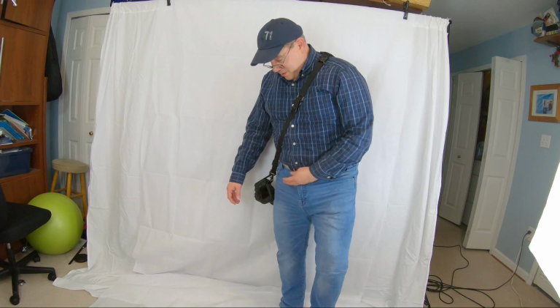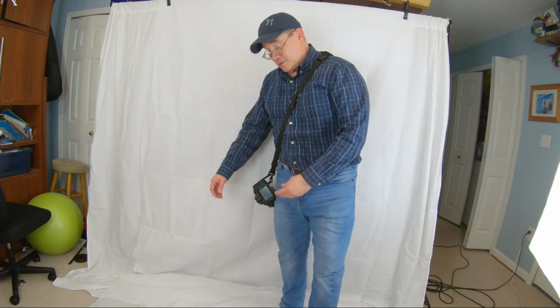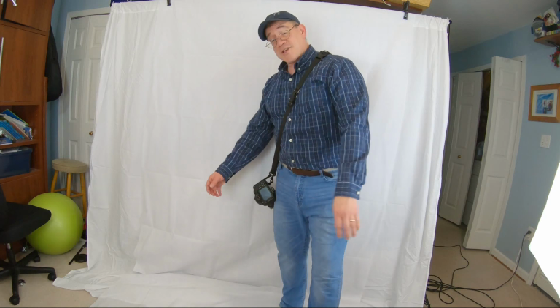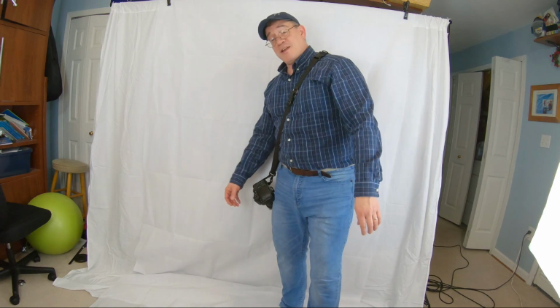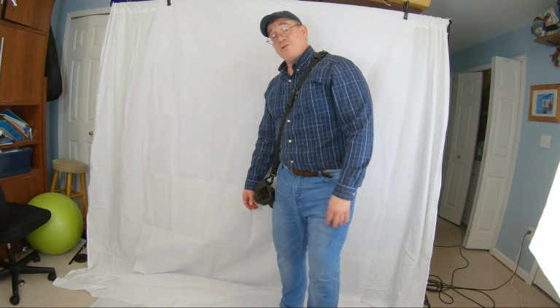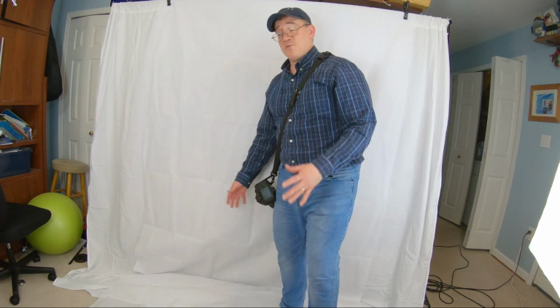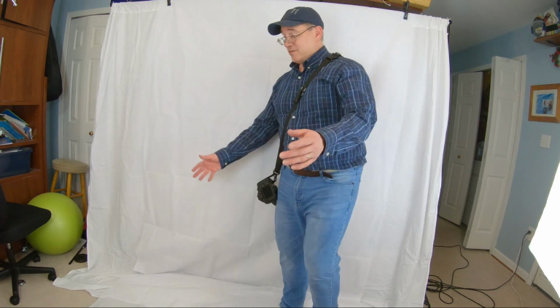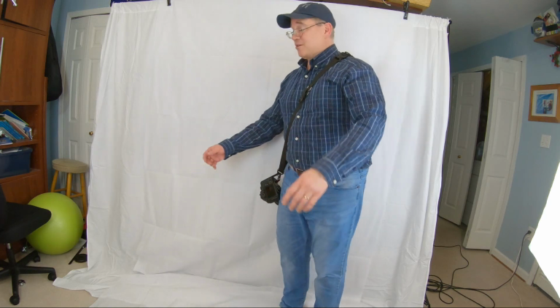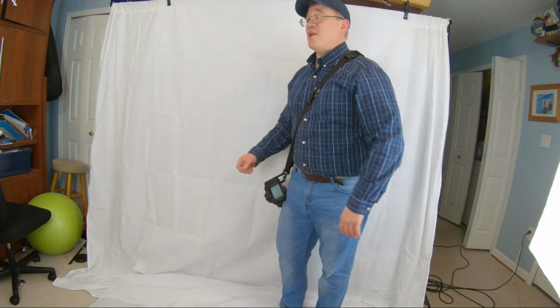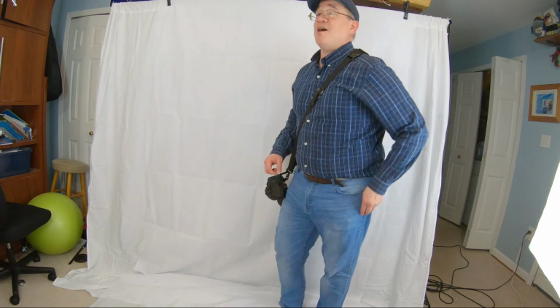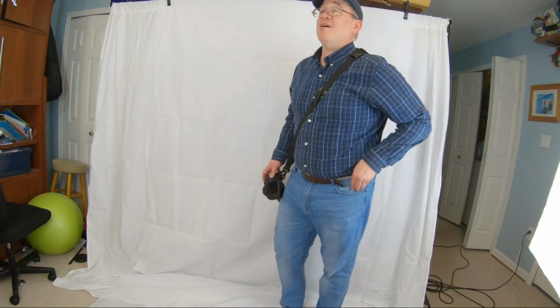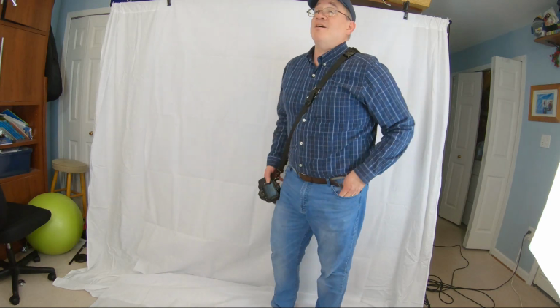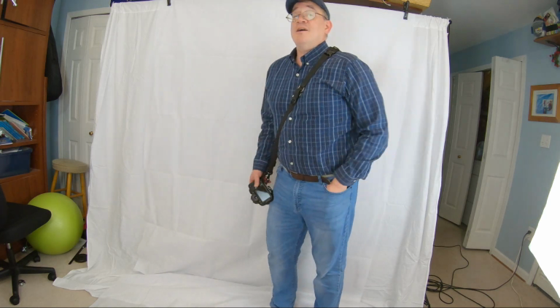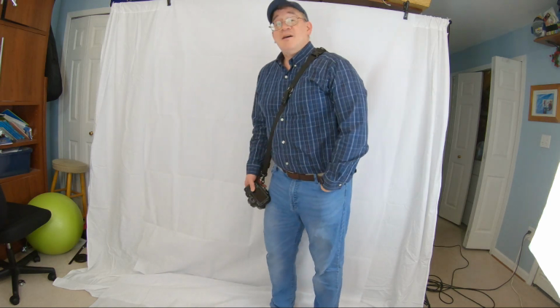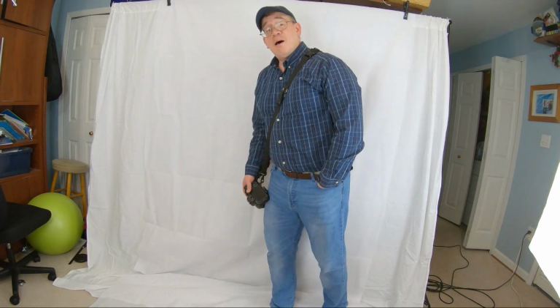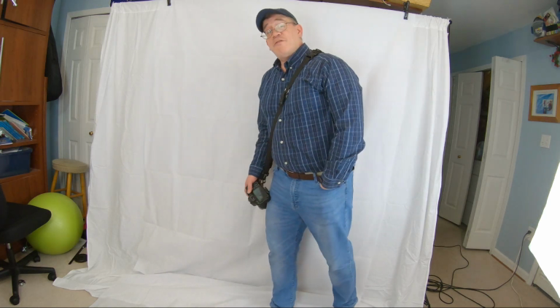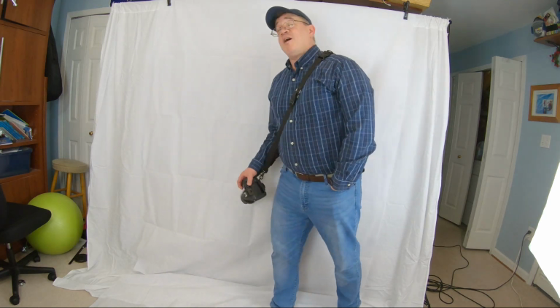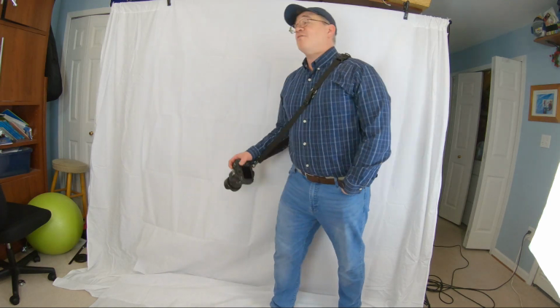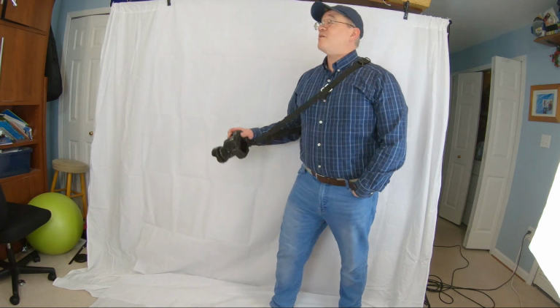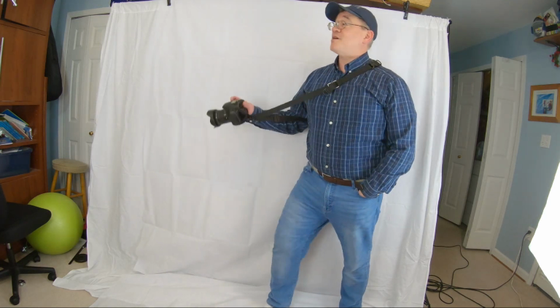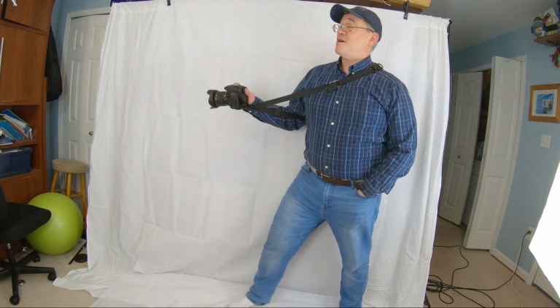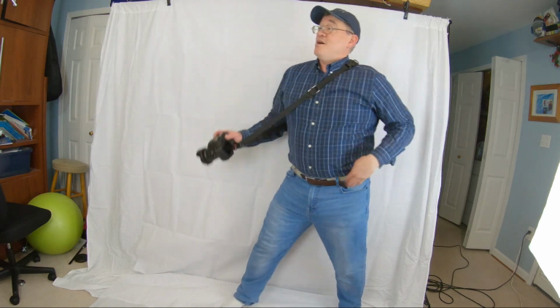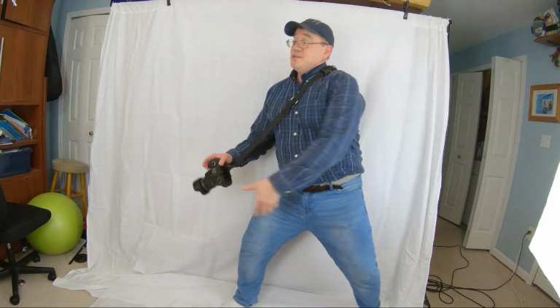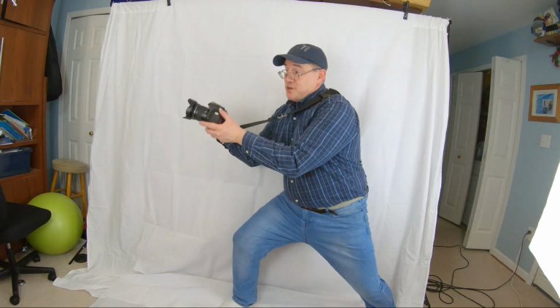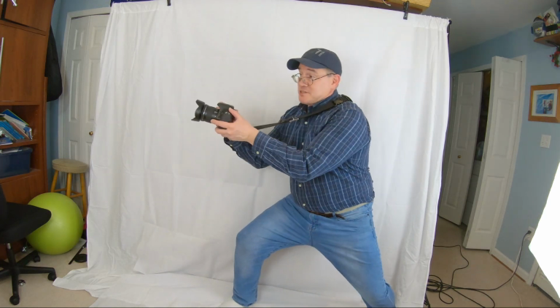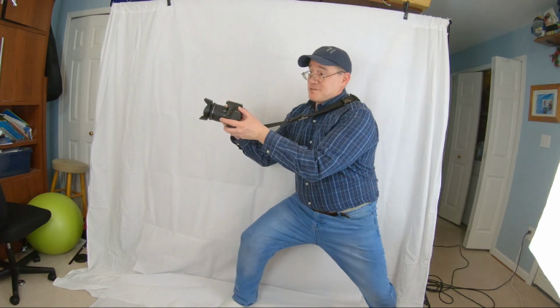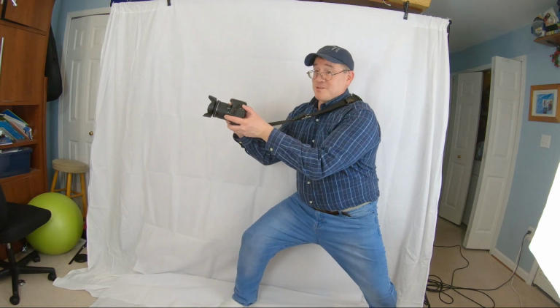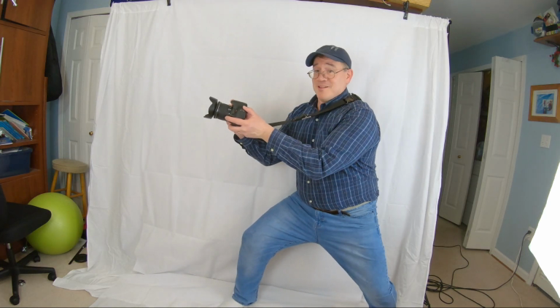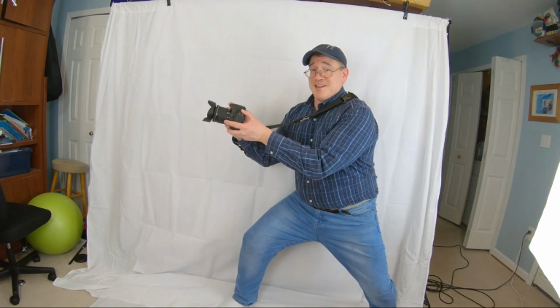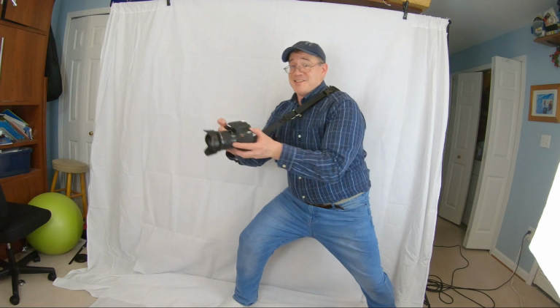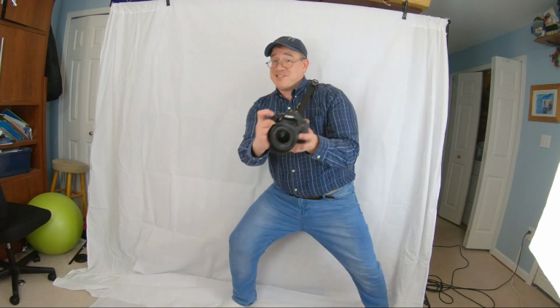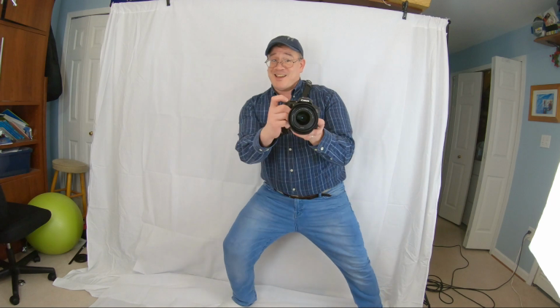Looks kind of cool. You walk around going, yeah, I'm a photographer. Freeze! Get that shot.